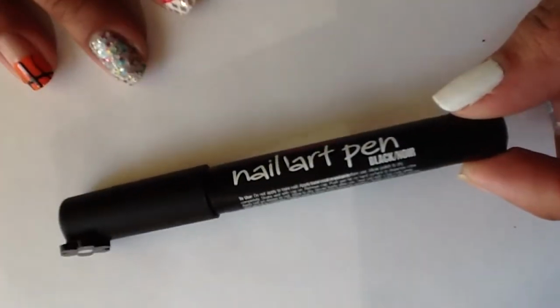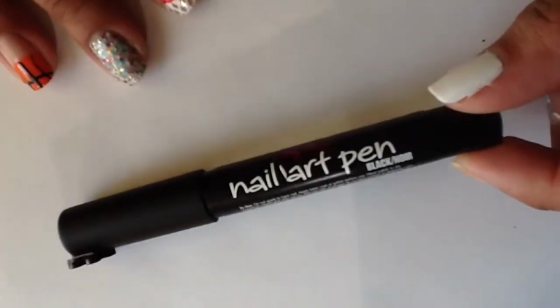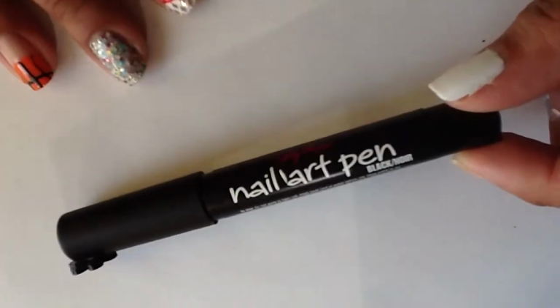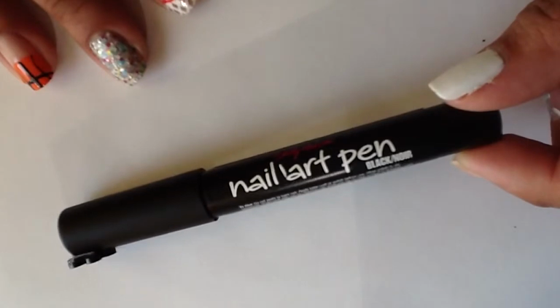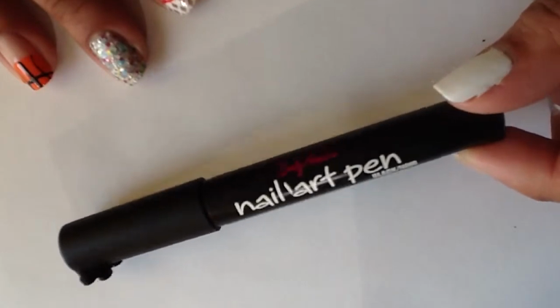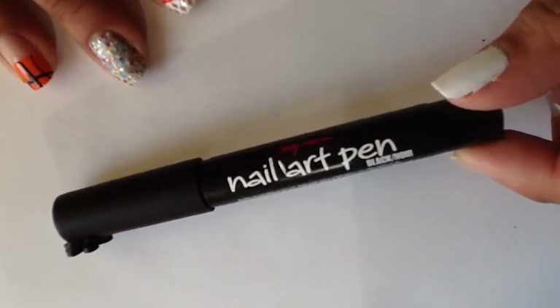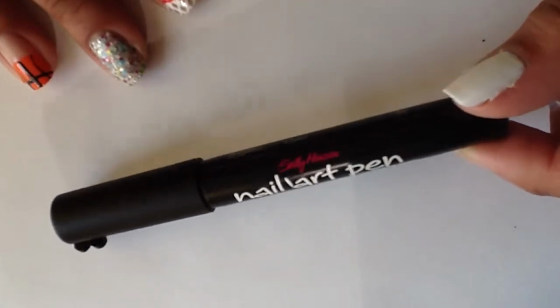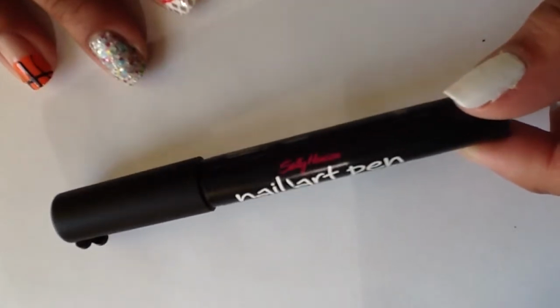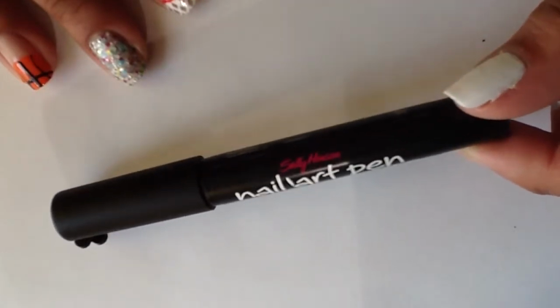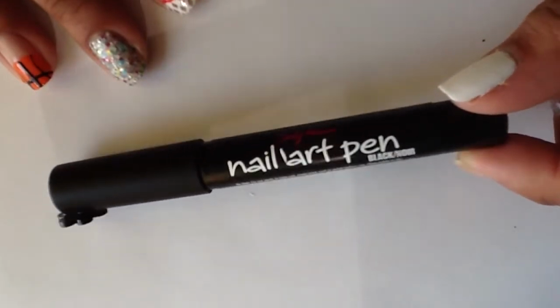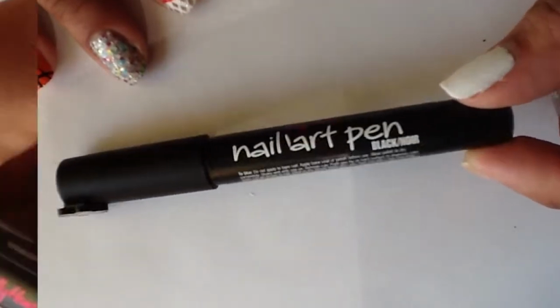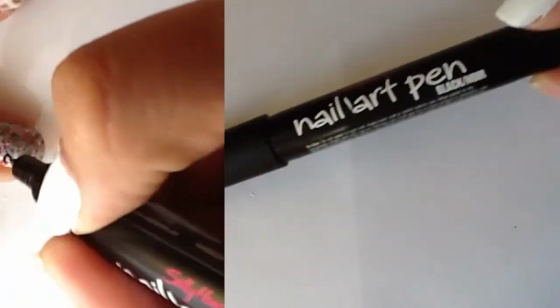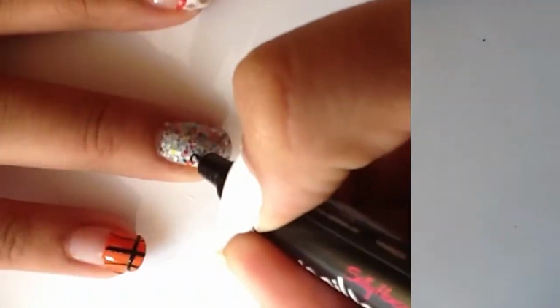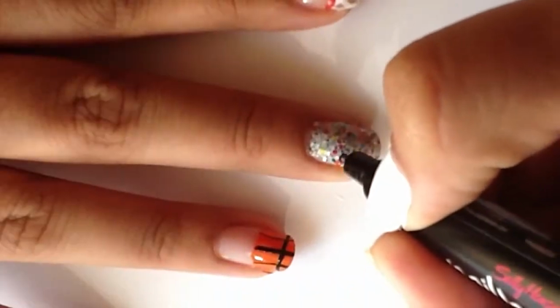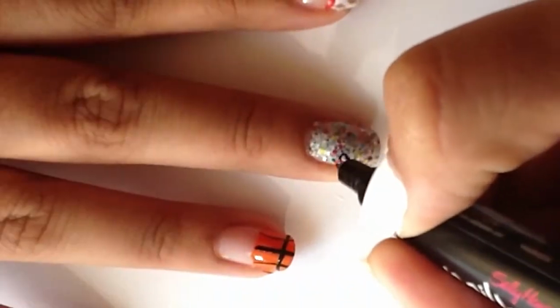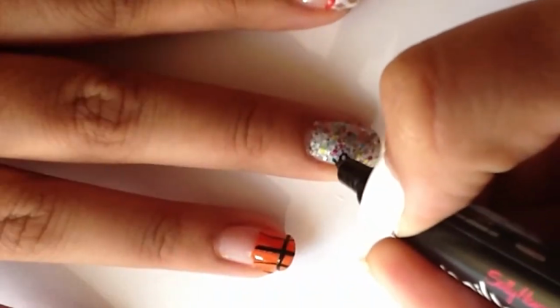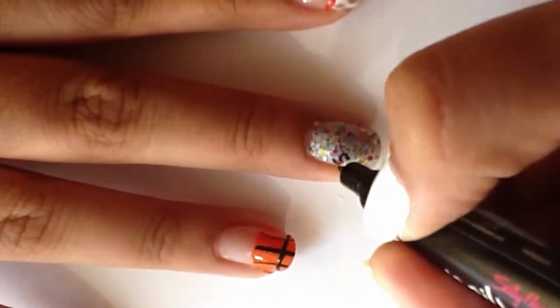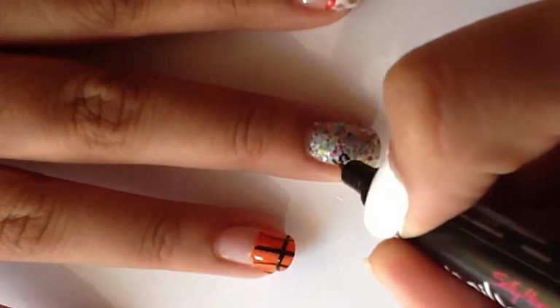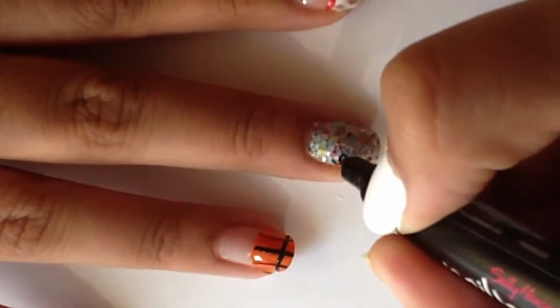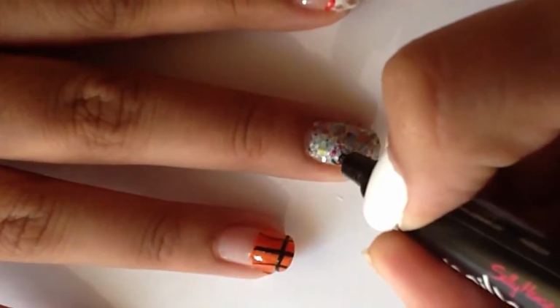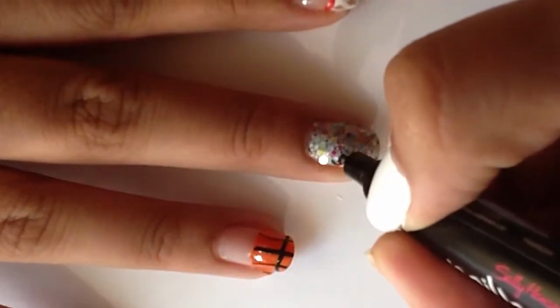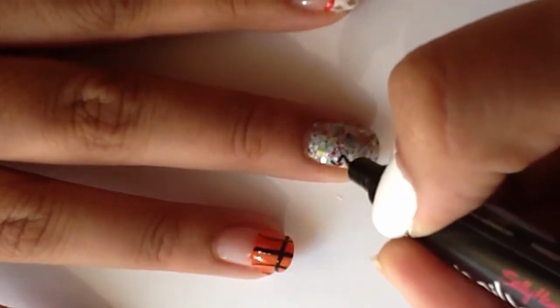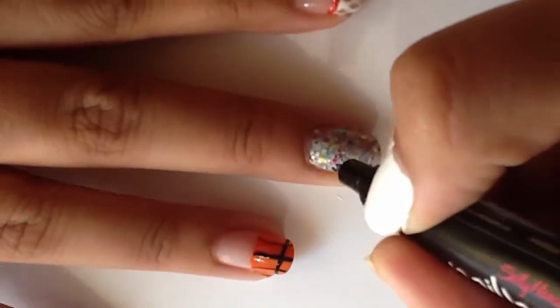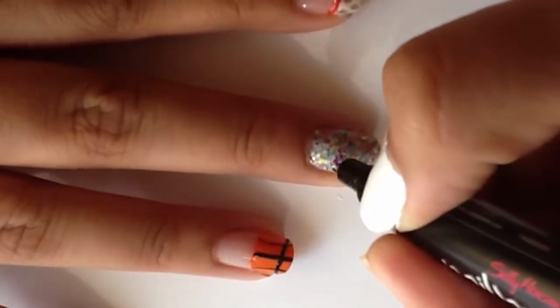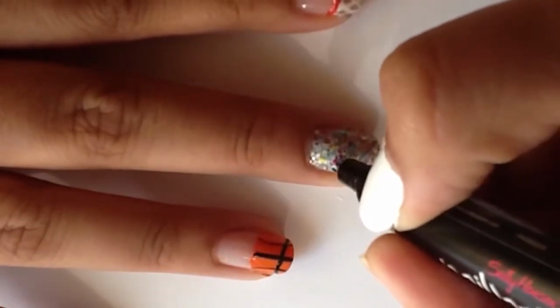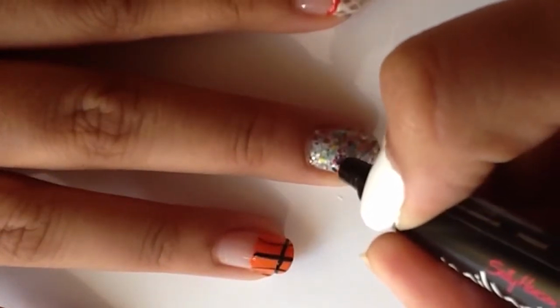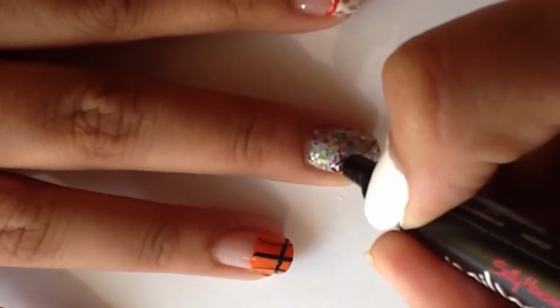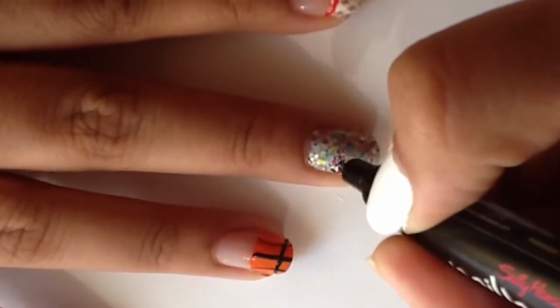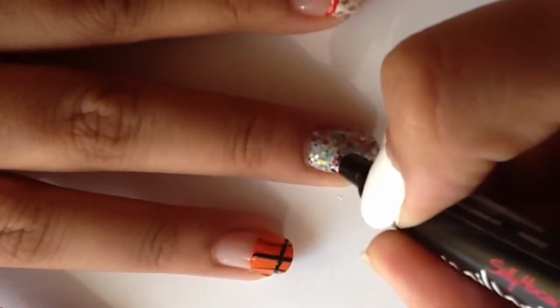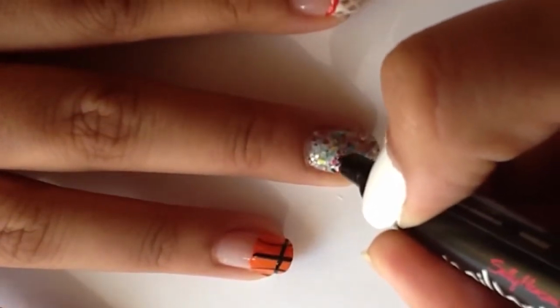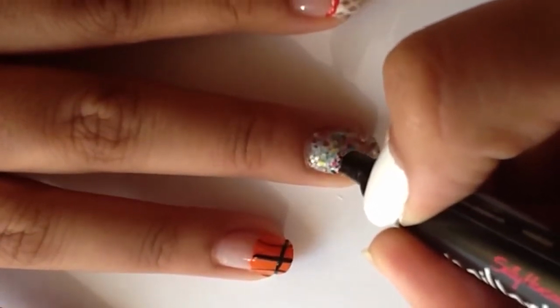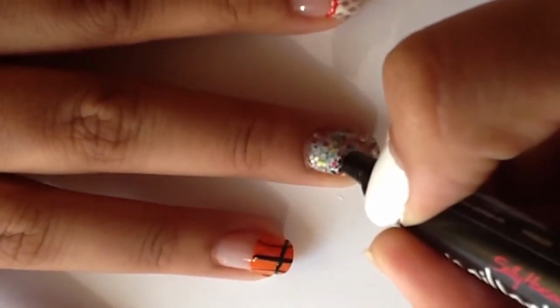I'm using my black Sally Hansen nail art pen to write Sweet 16 on my middle finger.